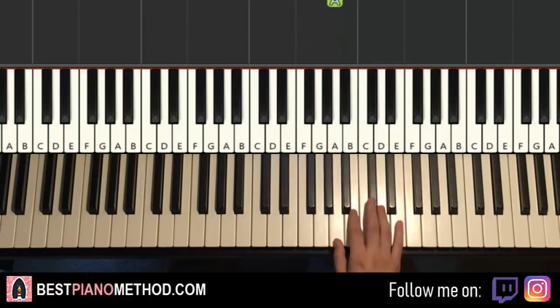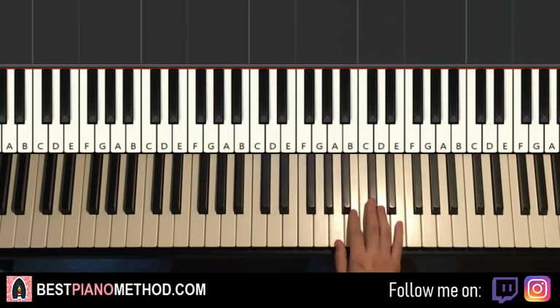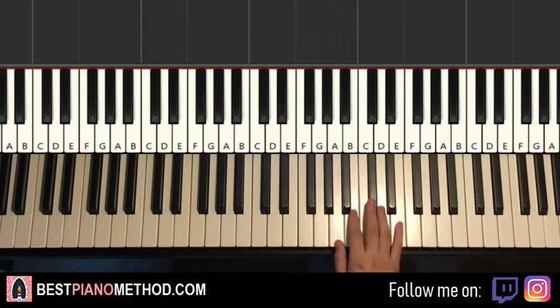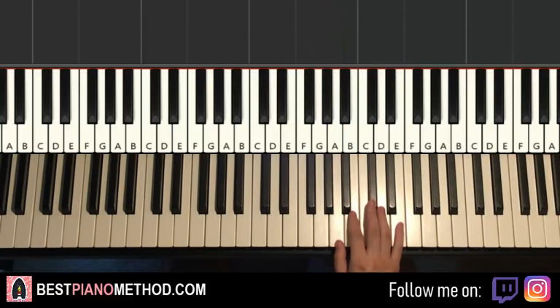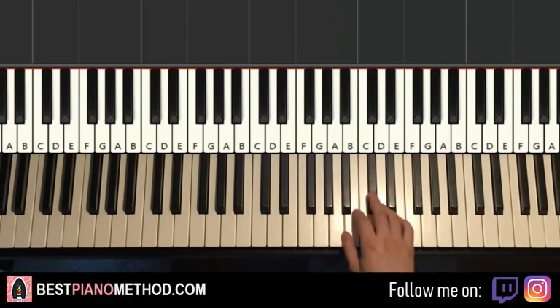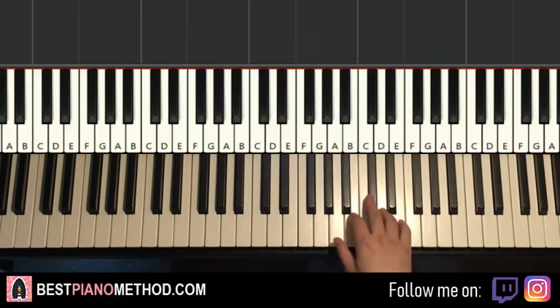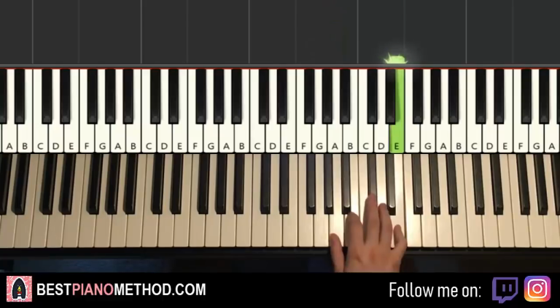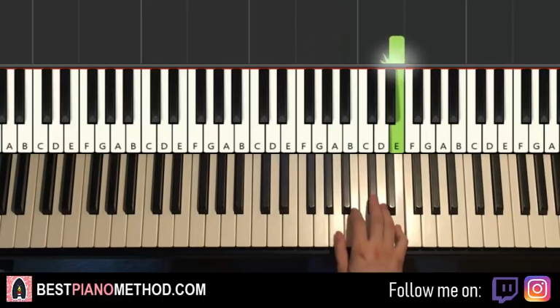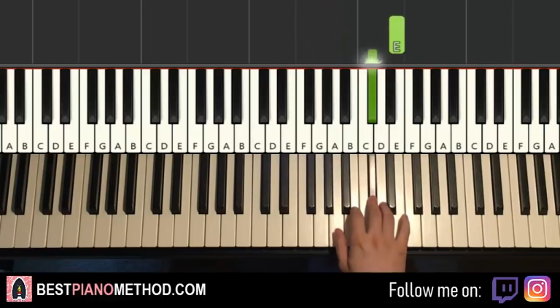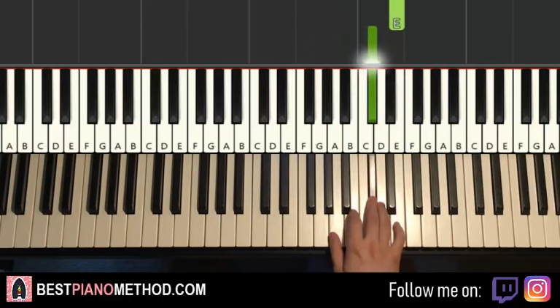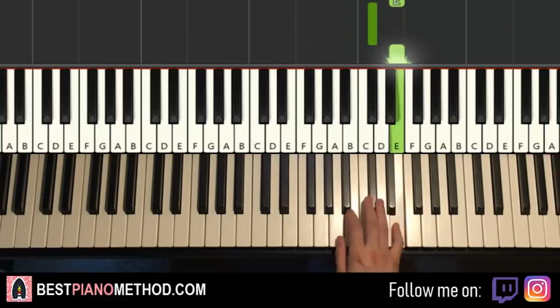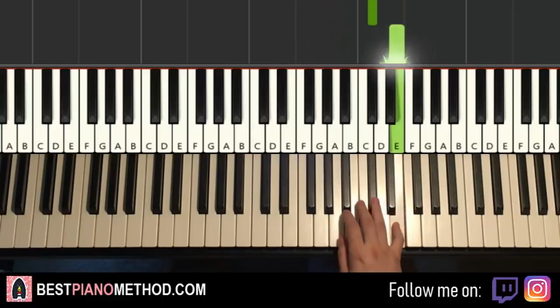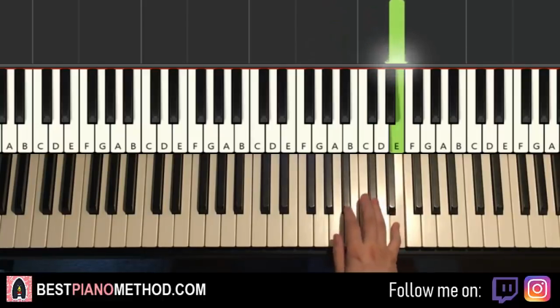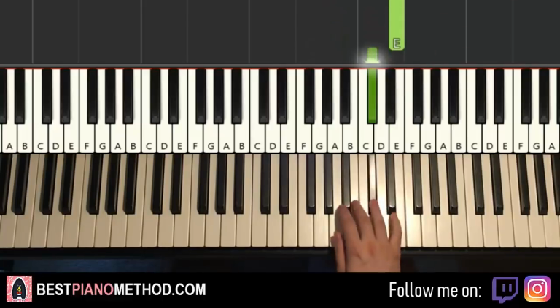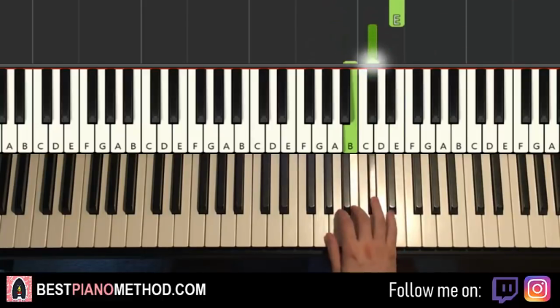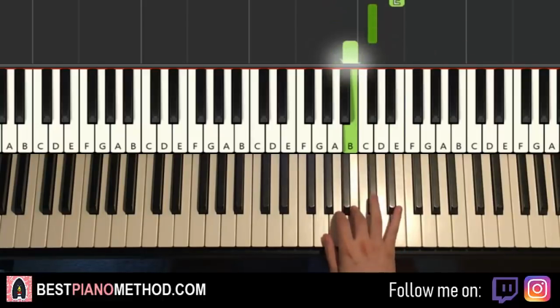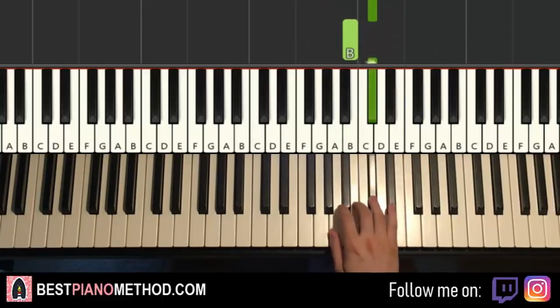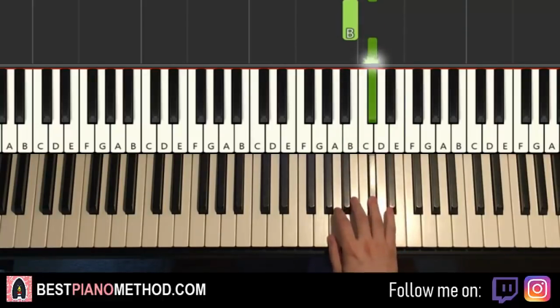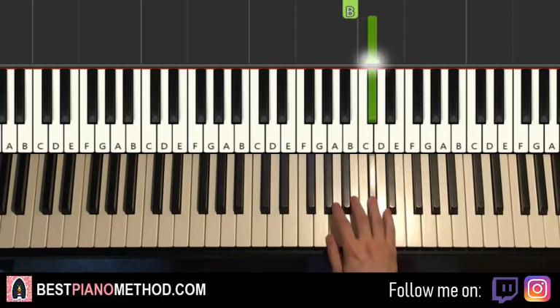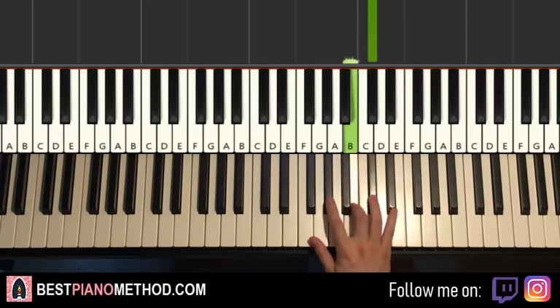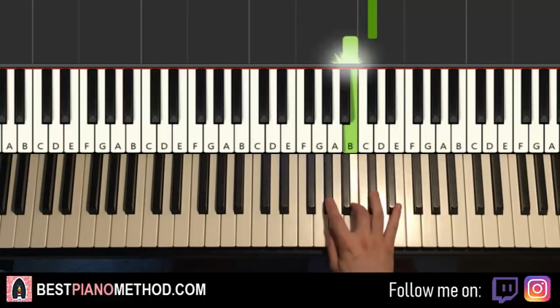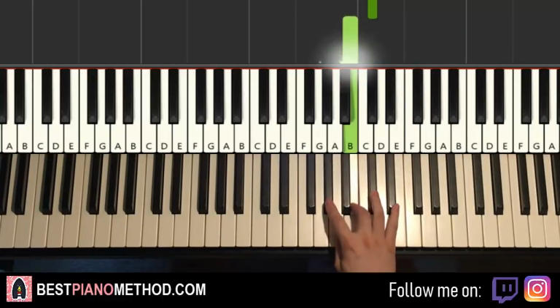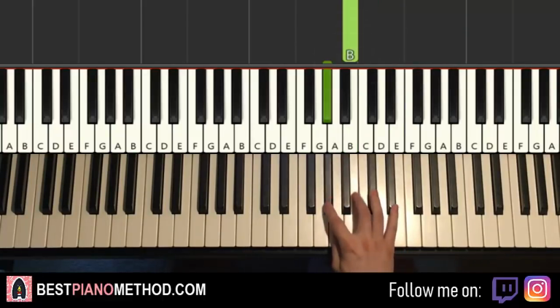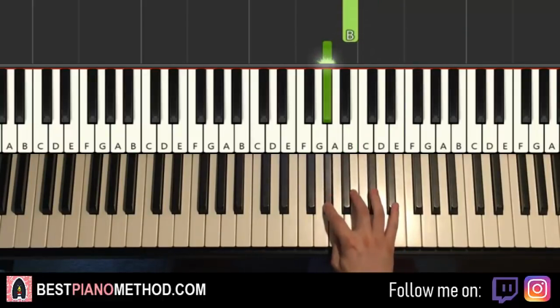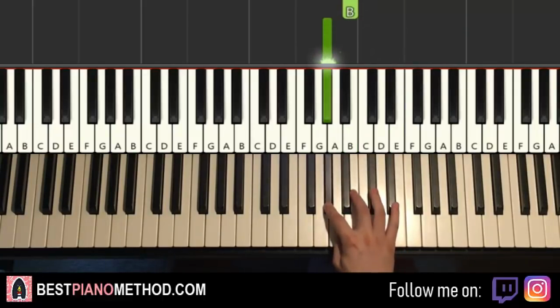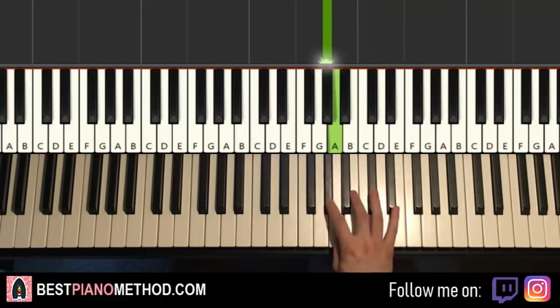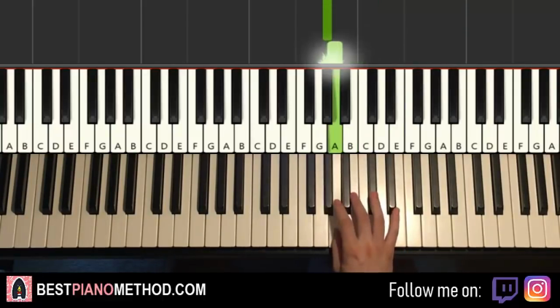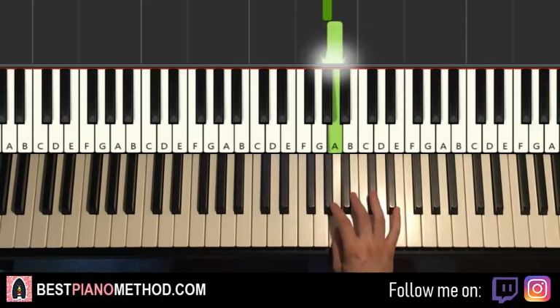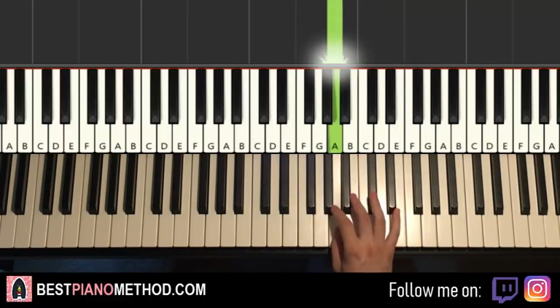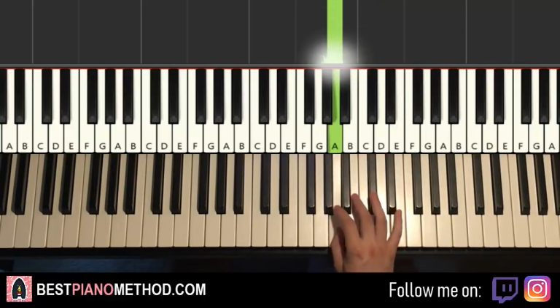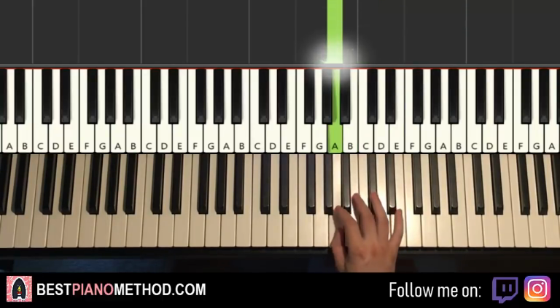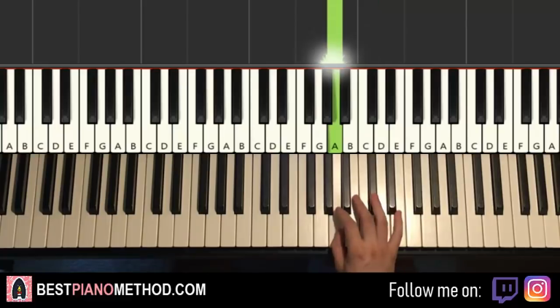Let's do it again. It goes E, C-sharp, A, C-sharp, B, C-sharp, B, G-sharp, A. And that's it for the right hand.